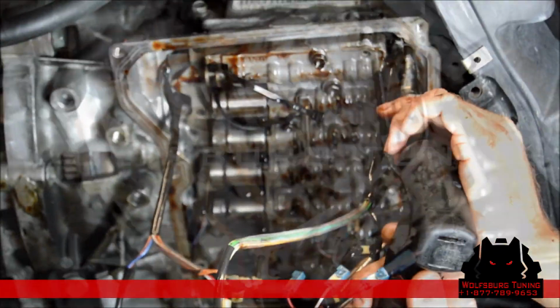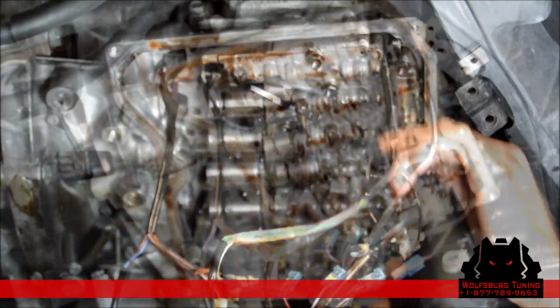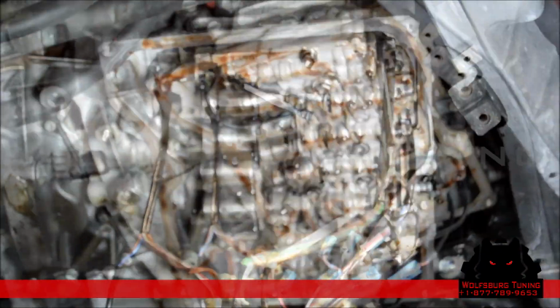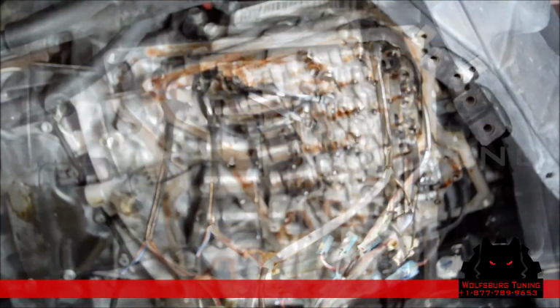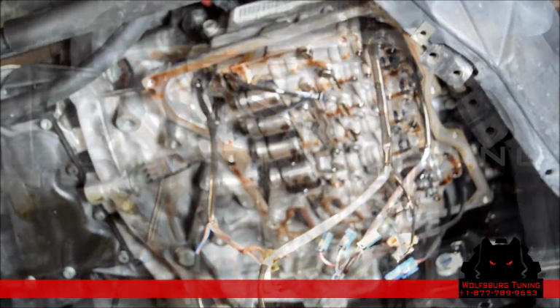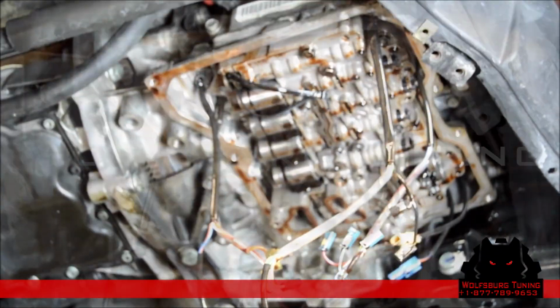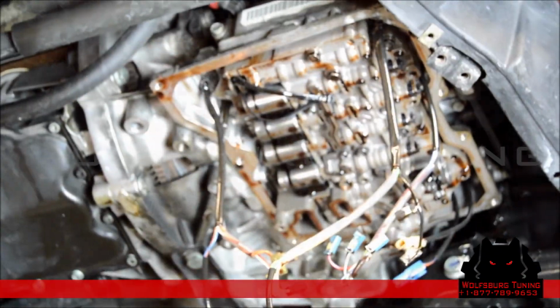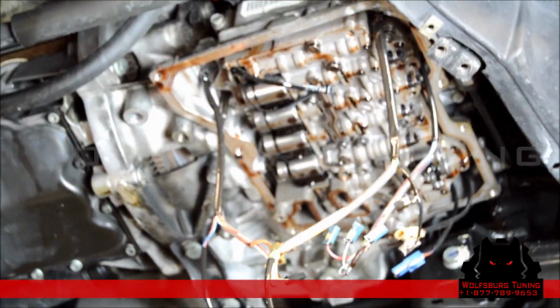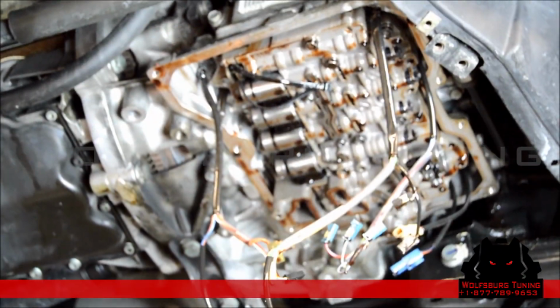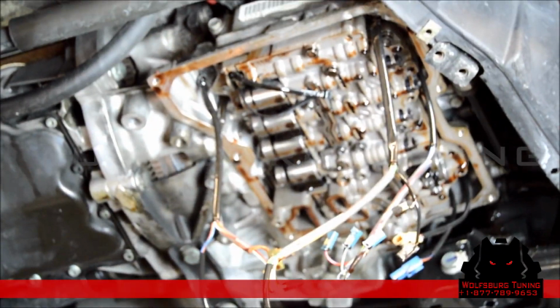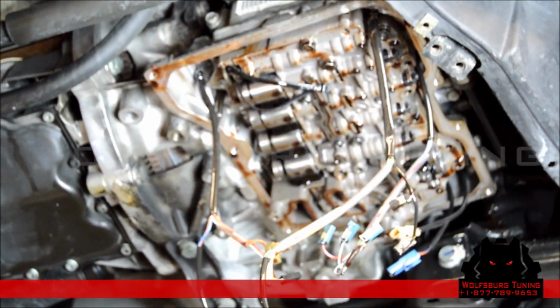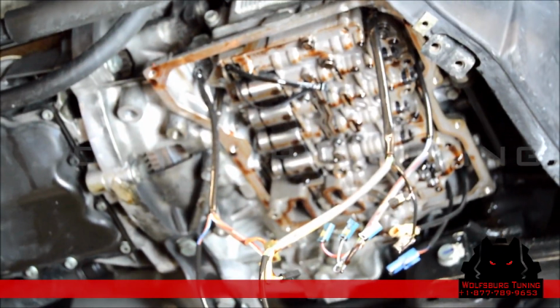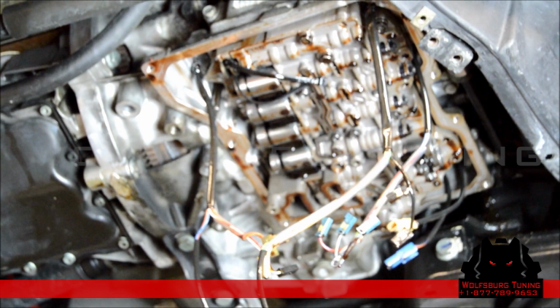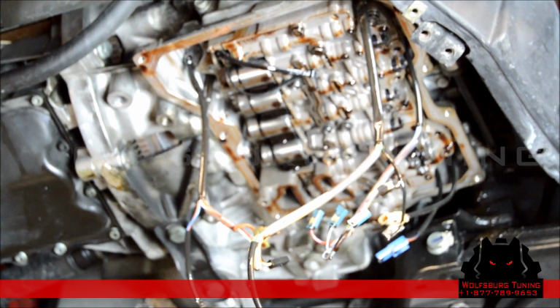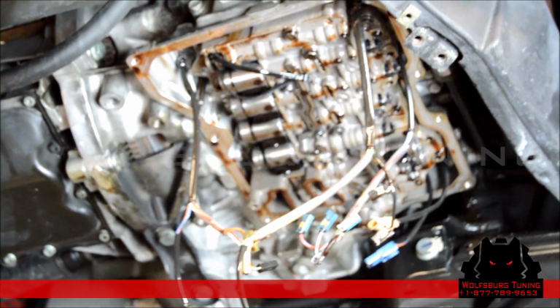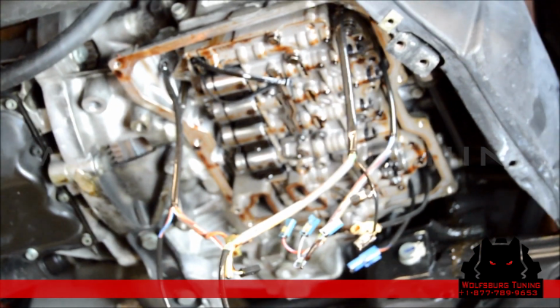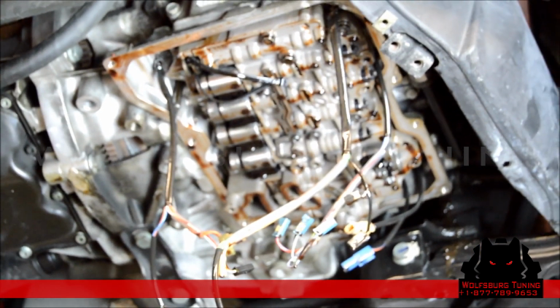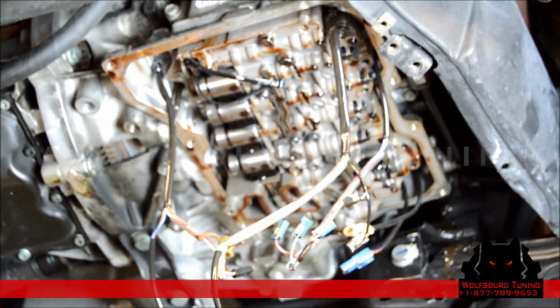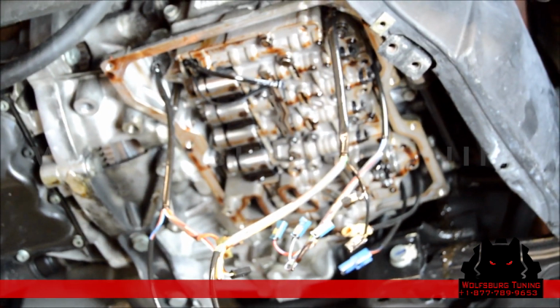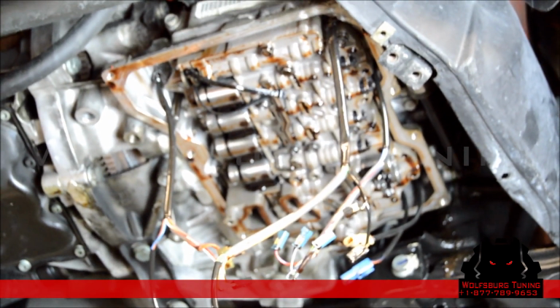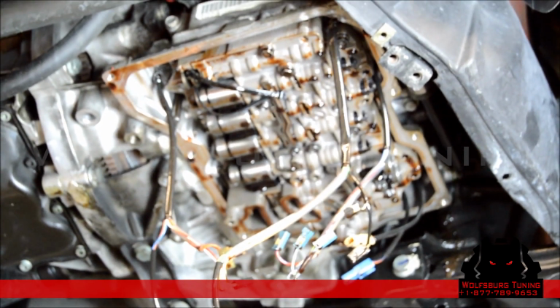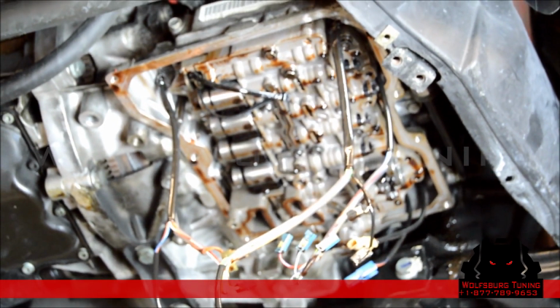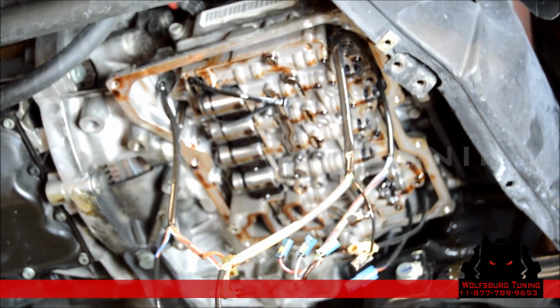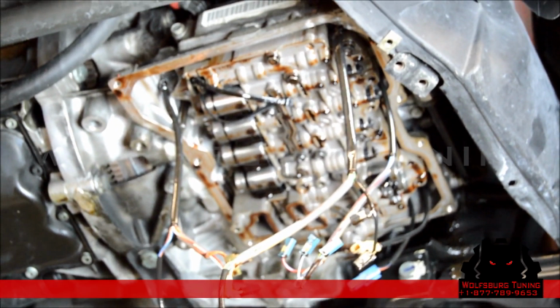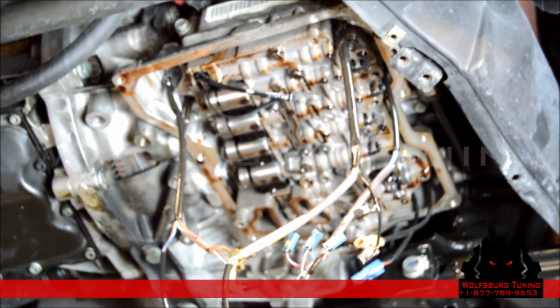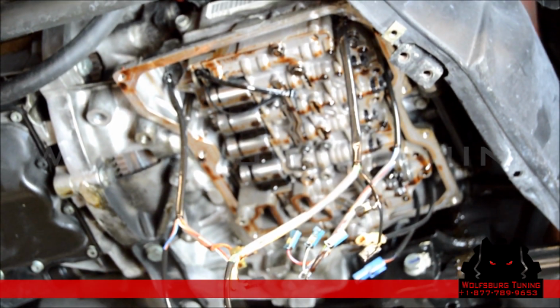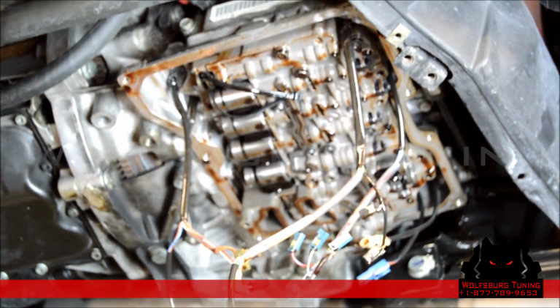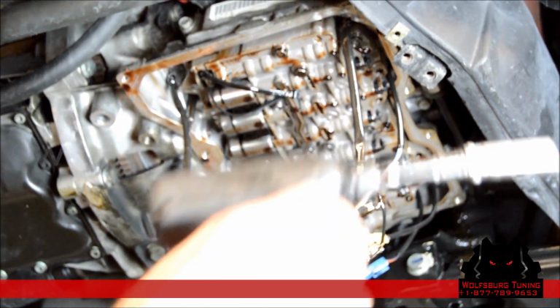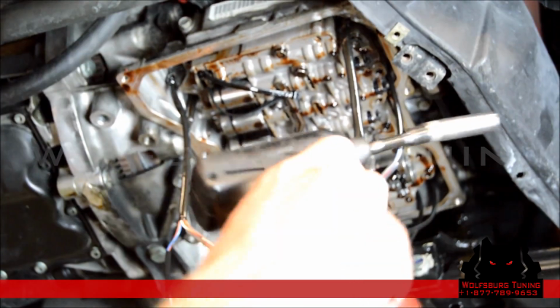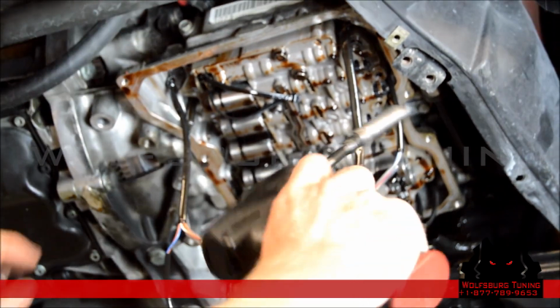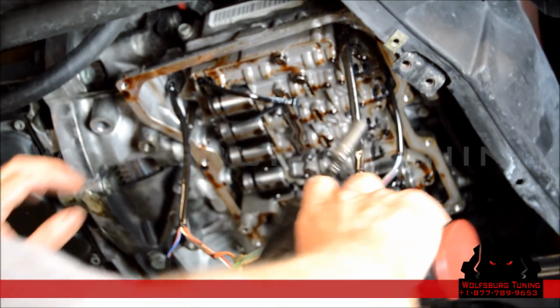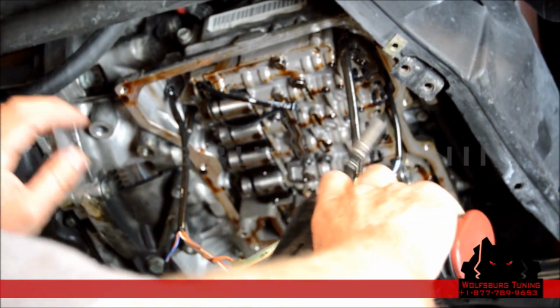Now we have the valve body ready to come out, and it's going to make a mess because there's a lot of fluid behind it.